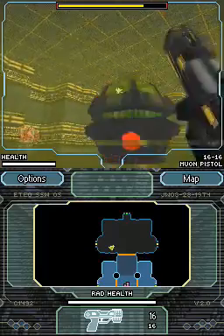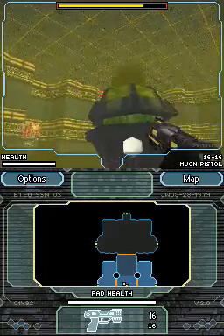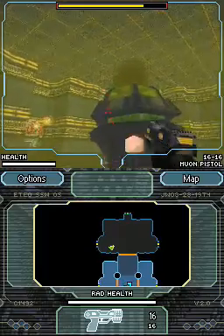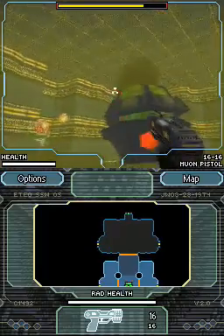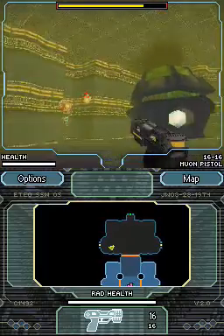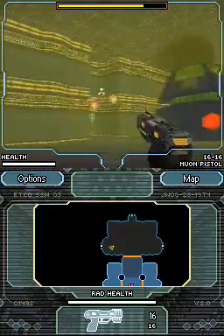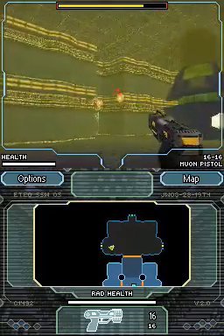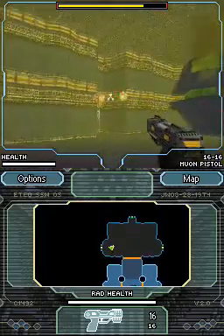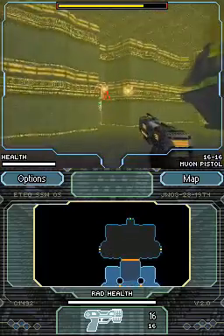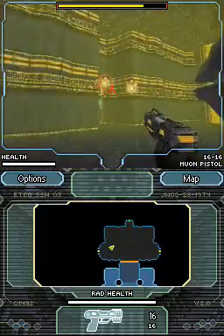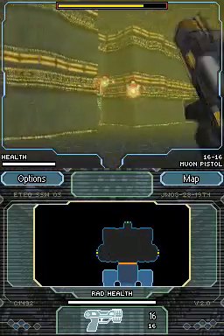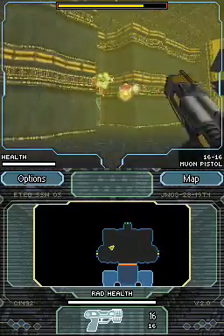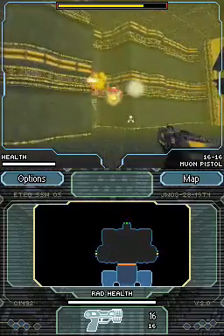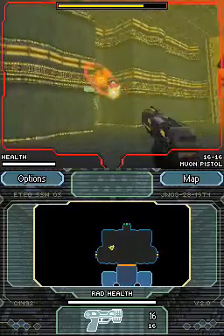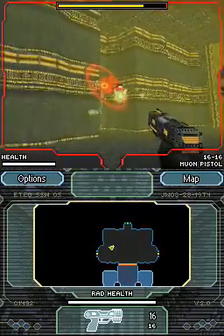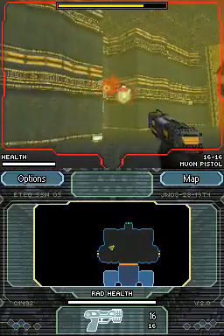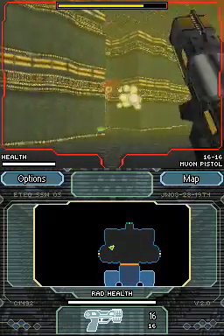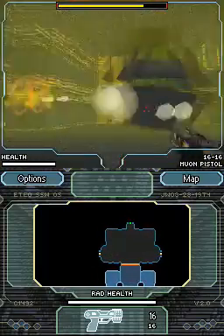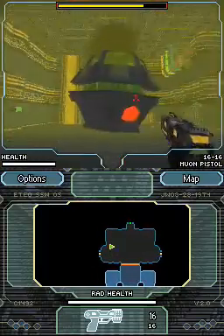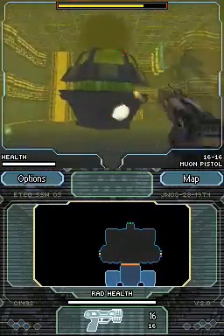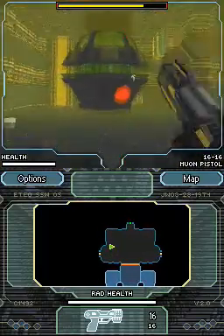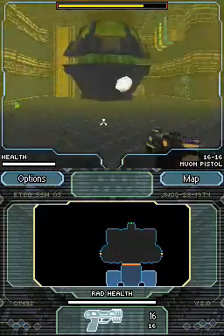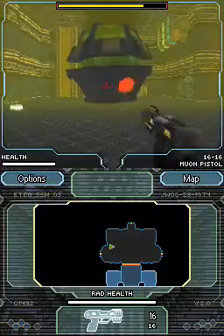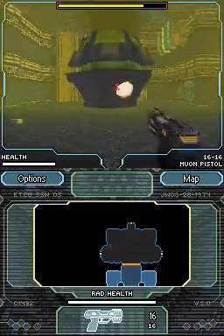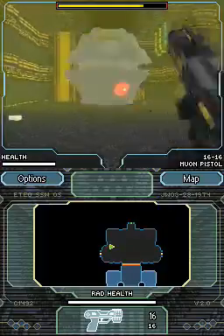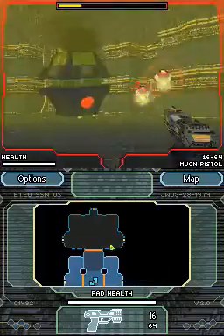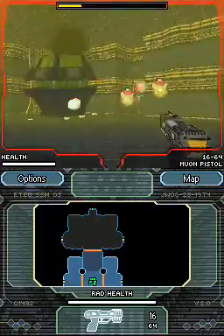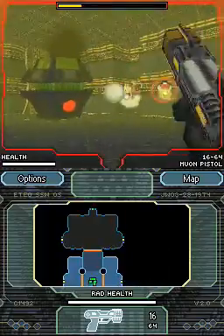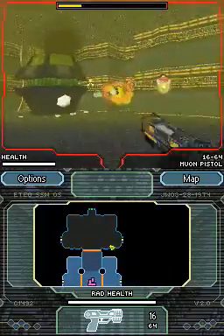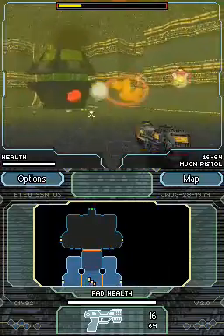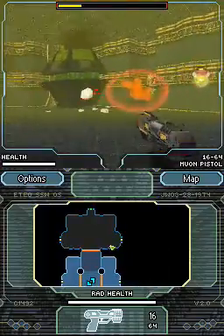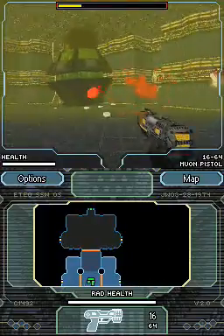When its defenses are taken down, security droids are summoned to protect it, attempting to divert the player's focus from its main weak spot.